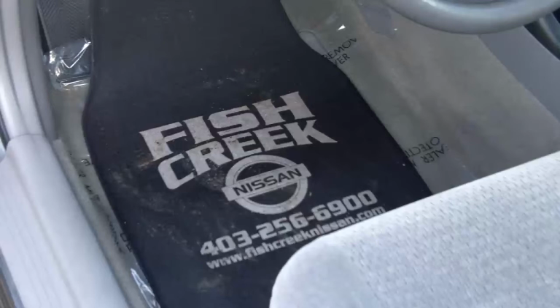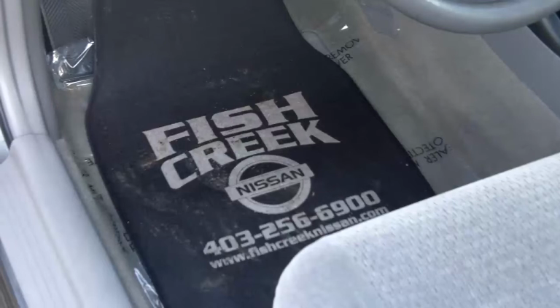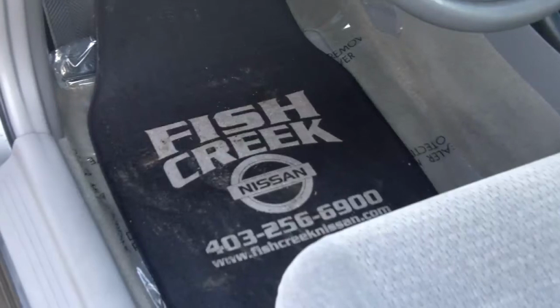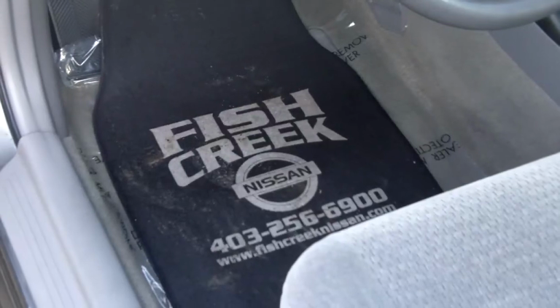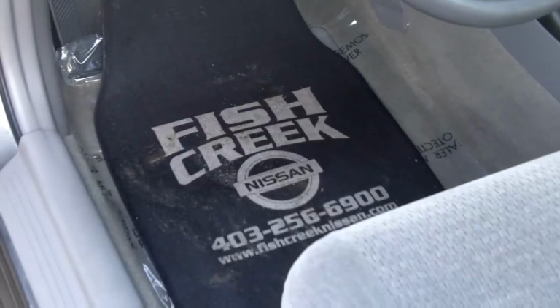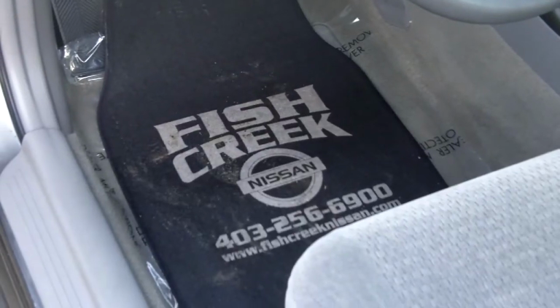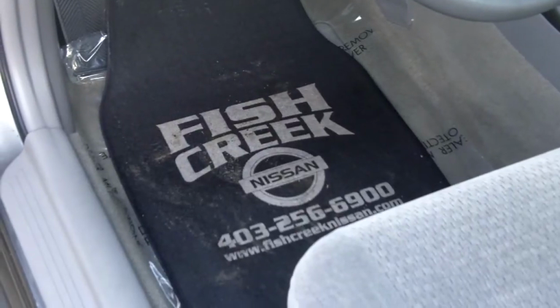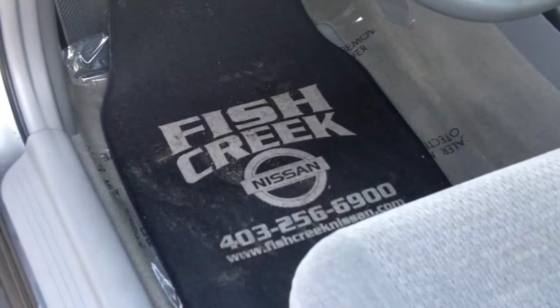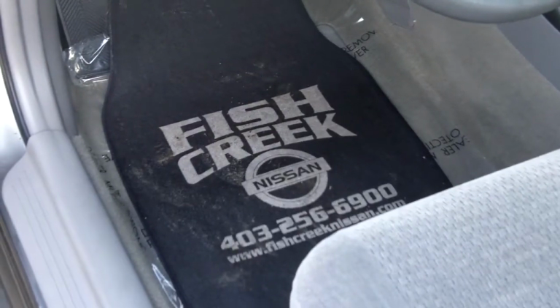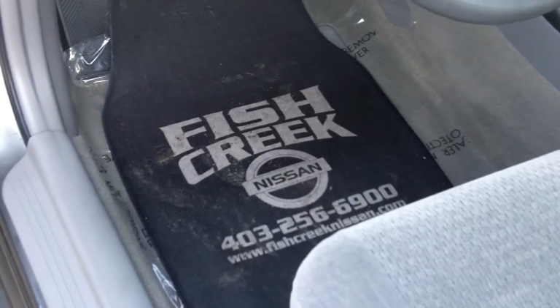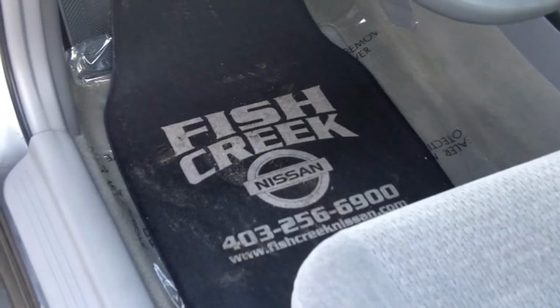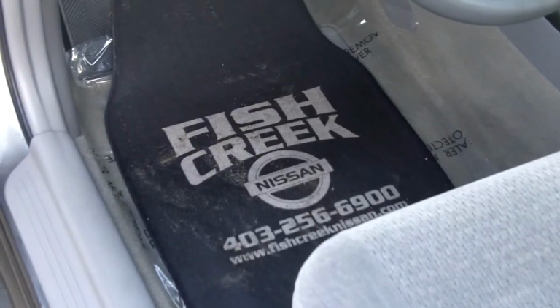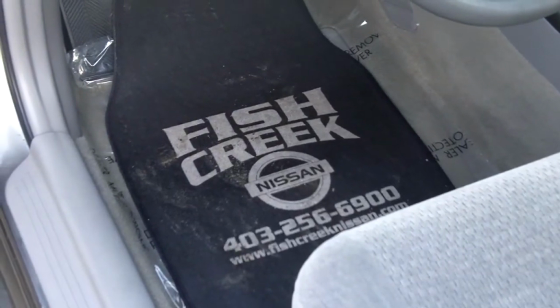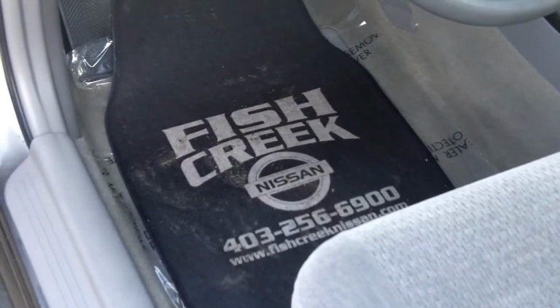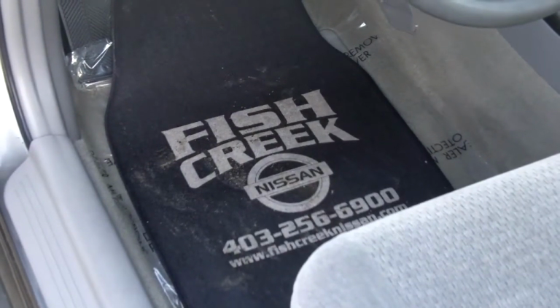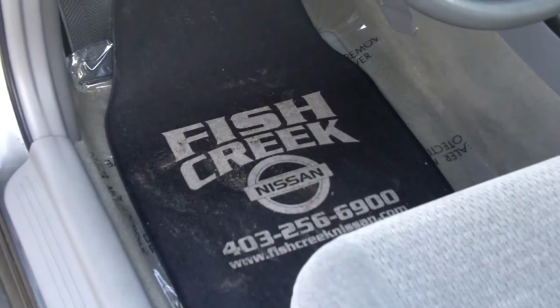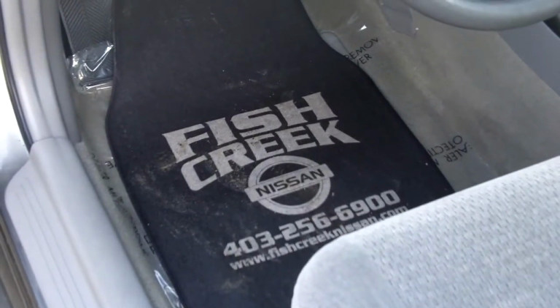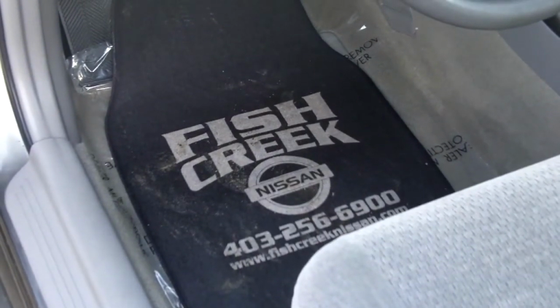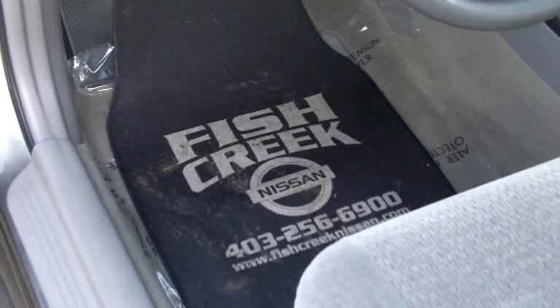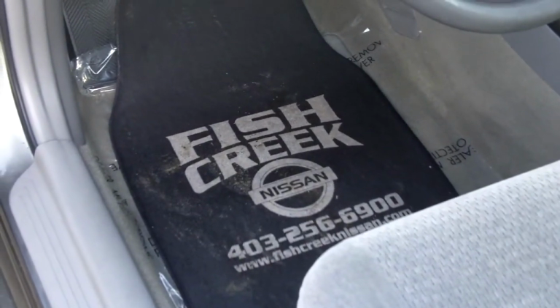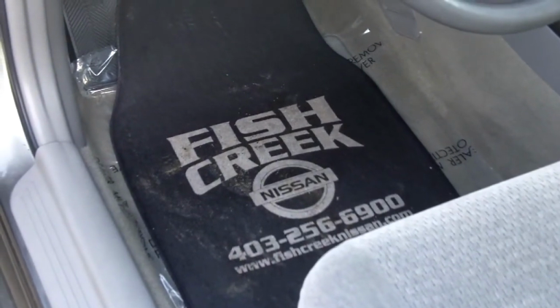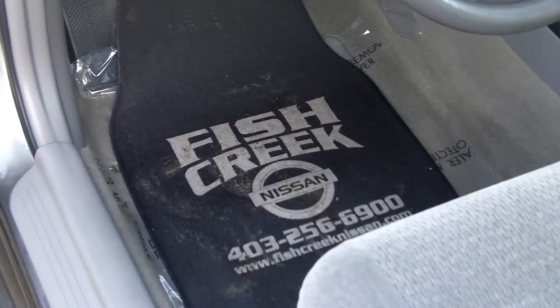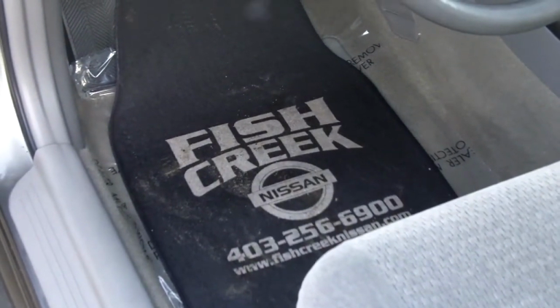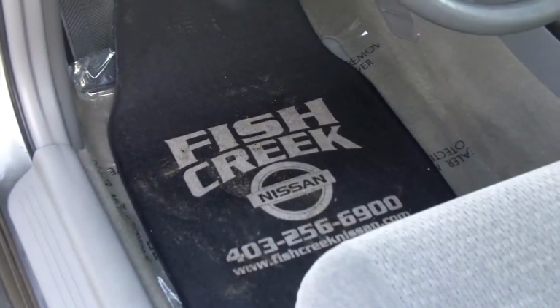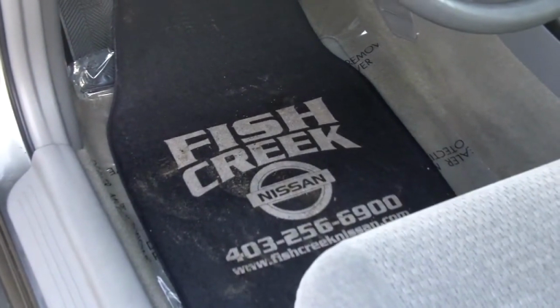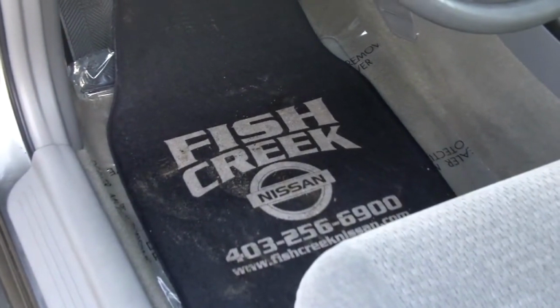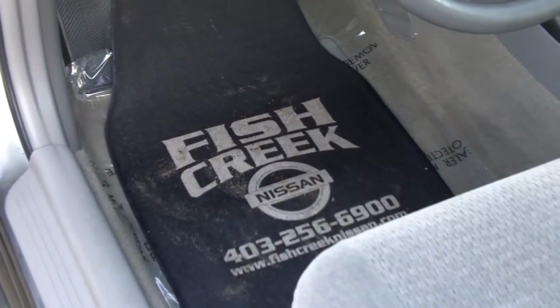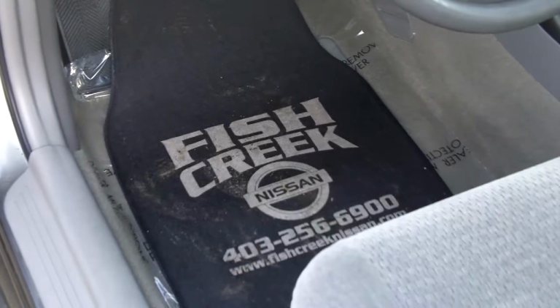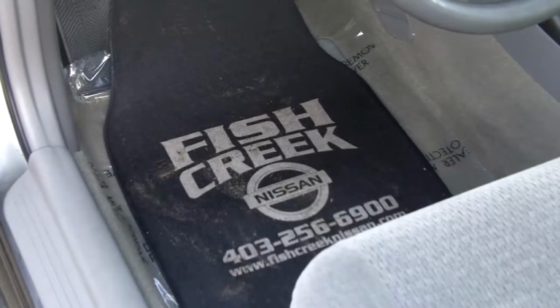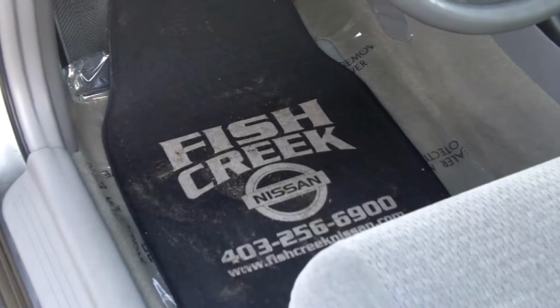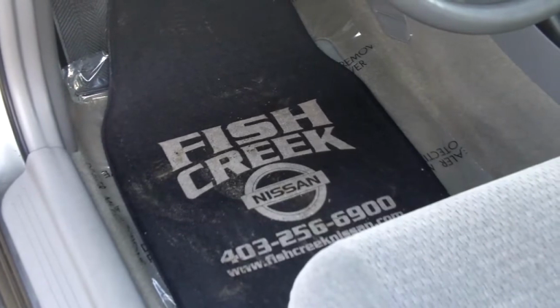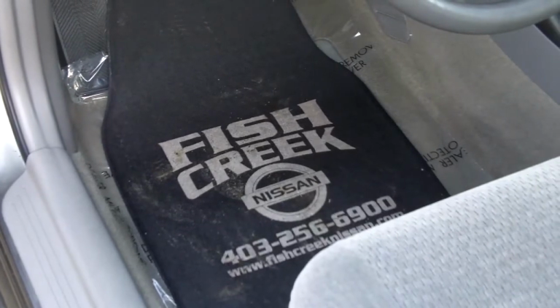Thanks again for joining us at Fish Creek Nissan. Today we're taking a look at the 2003 Toyota Camry LE Edition.